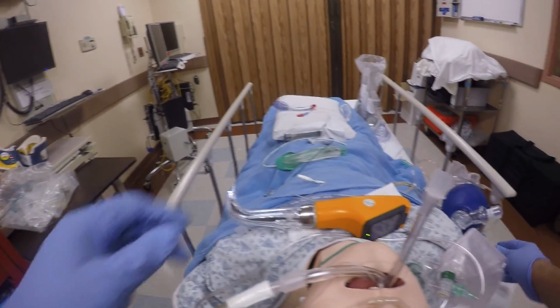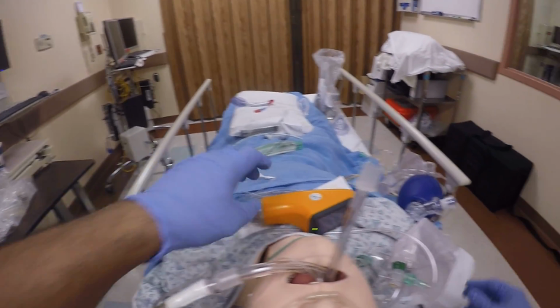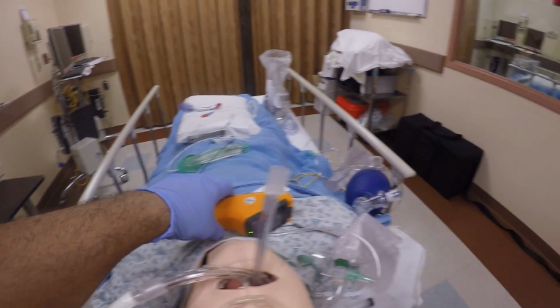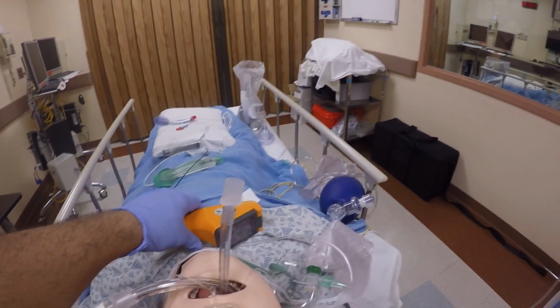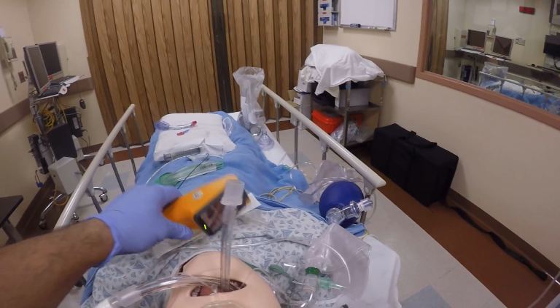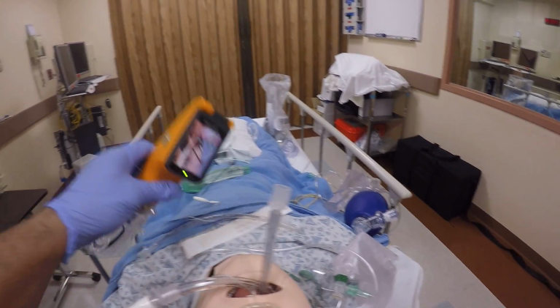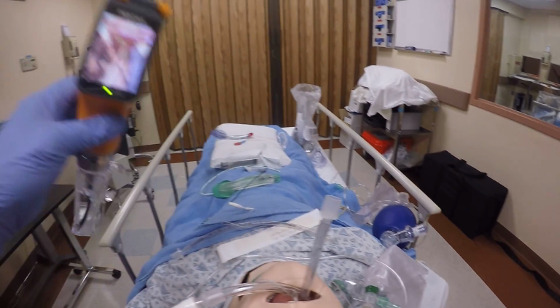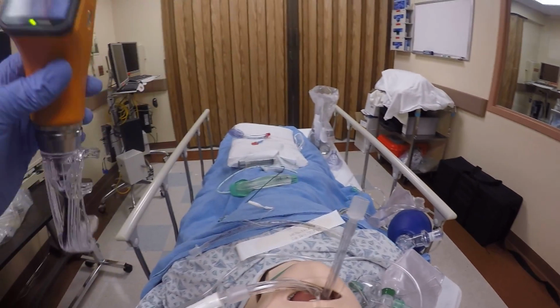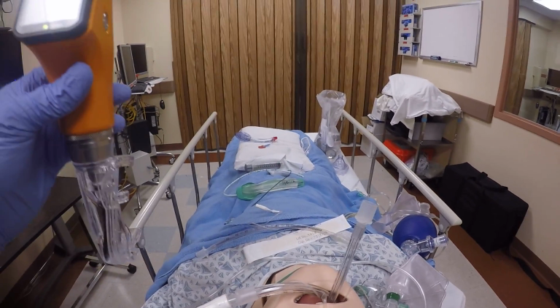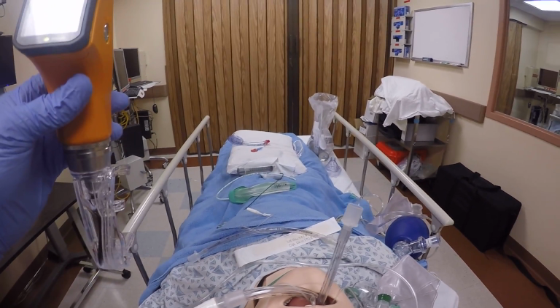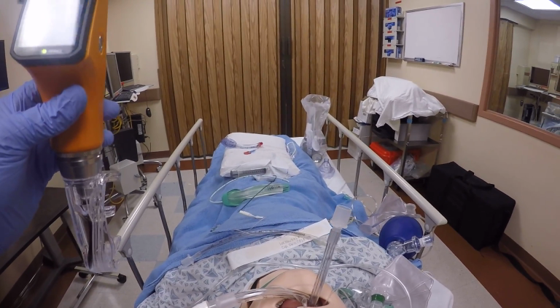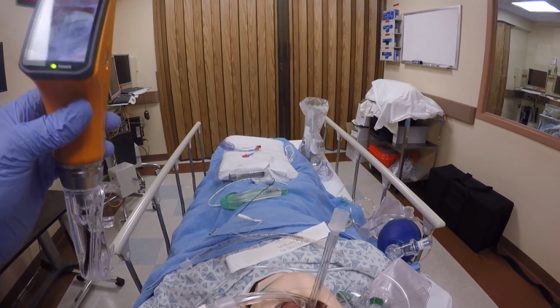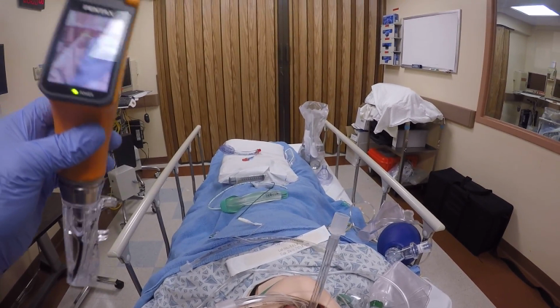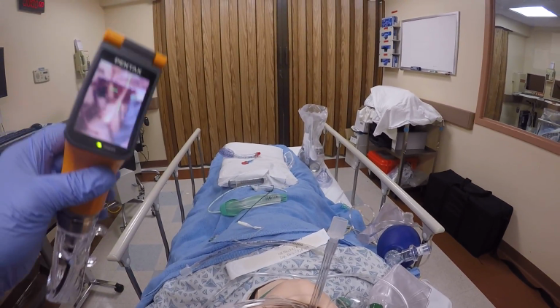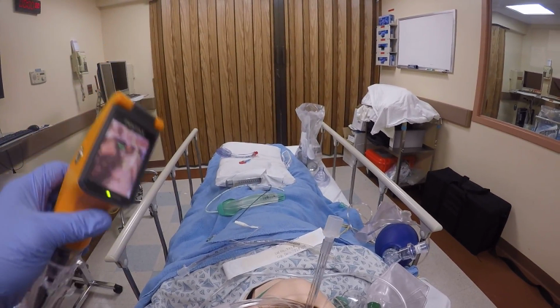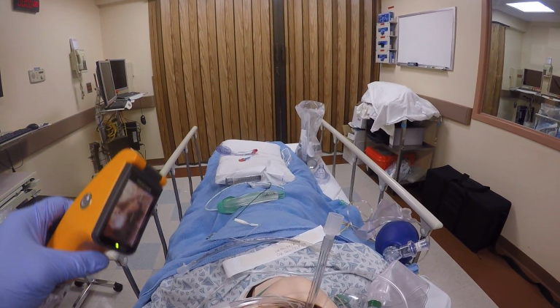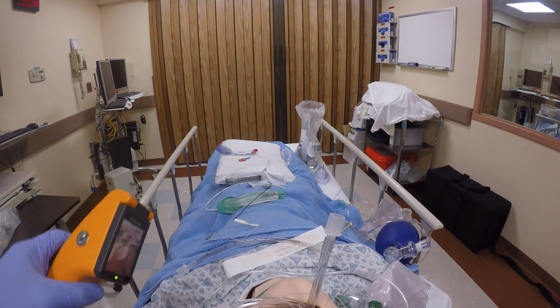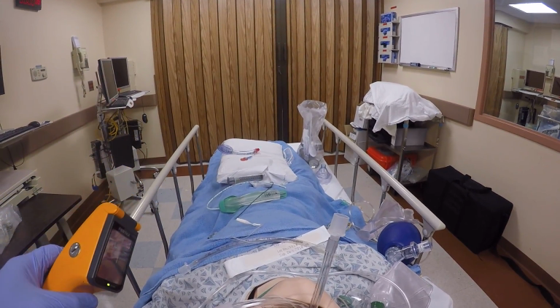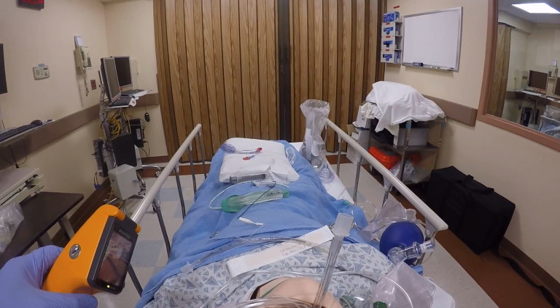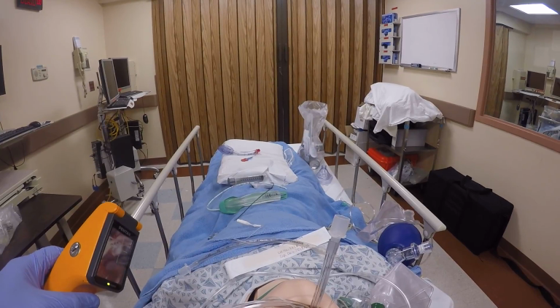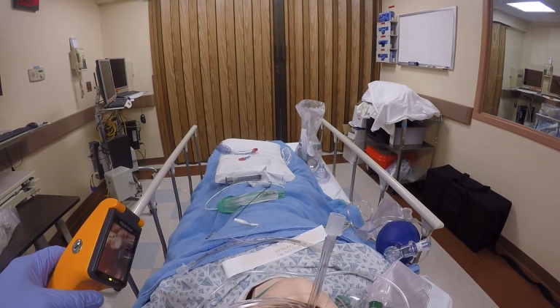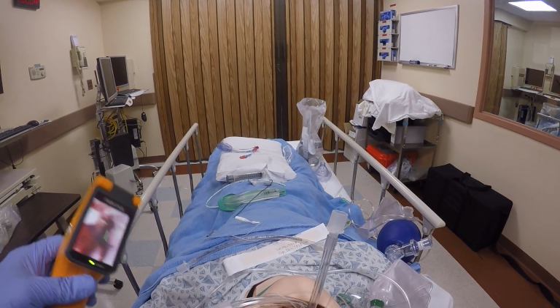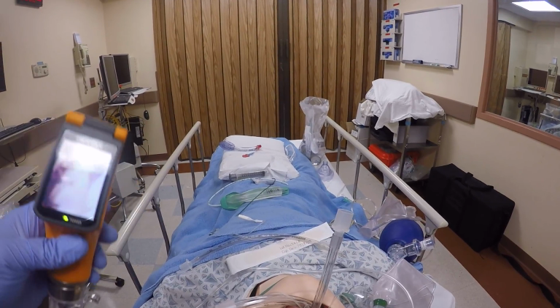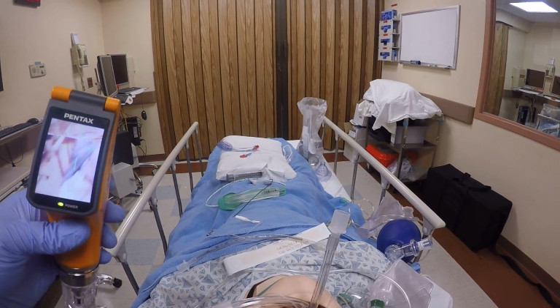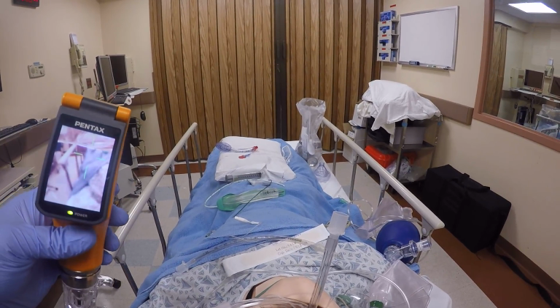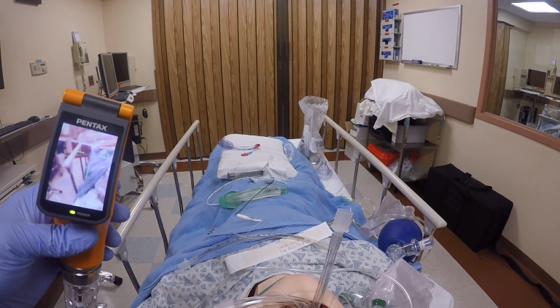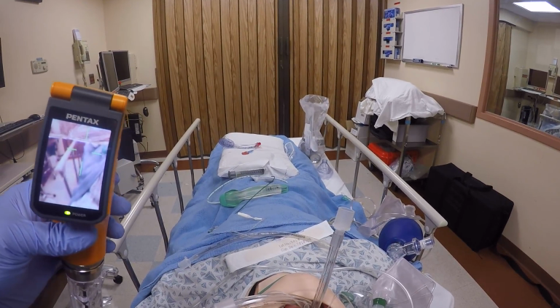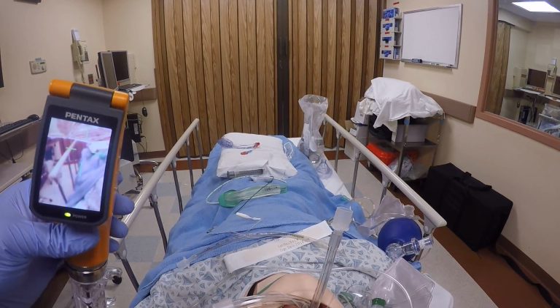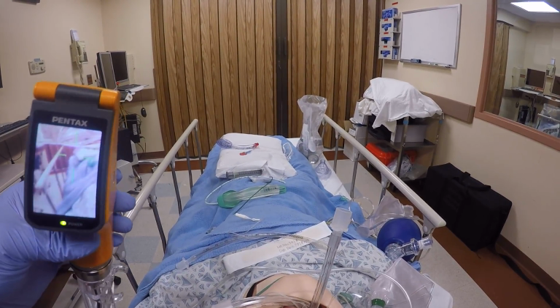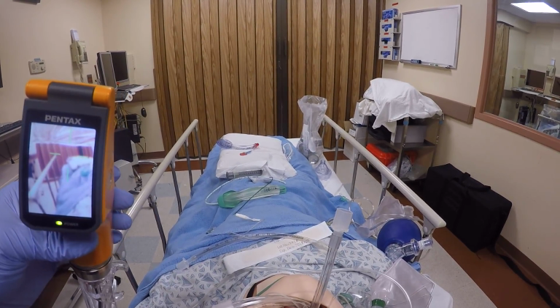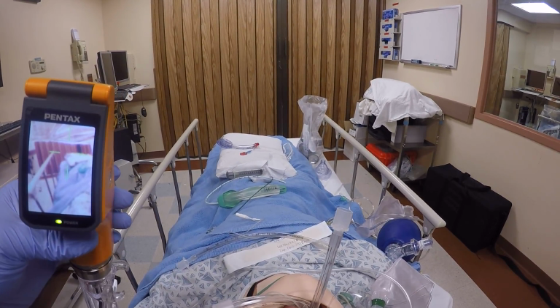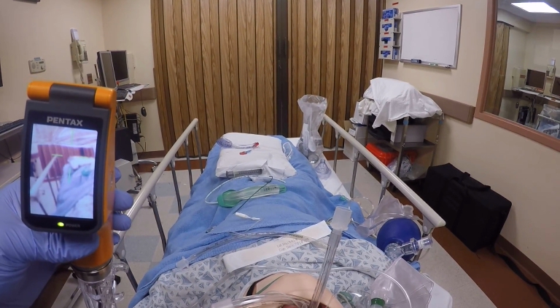At least in the sim lab, with the AWS 100 Pentax channel device, the gastric diversion works. Thank you.